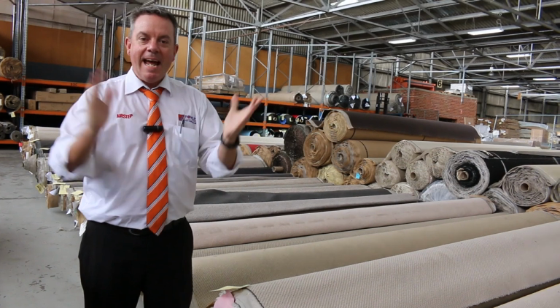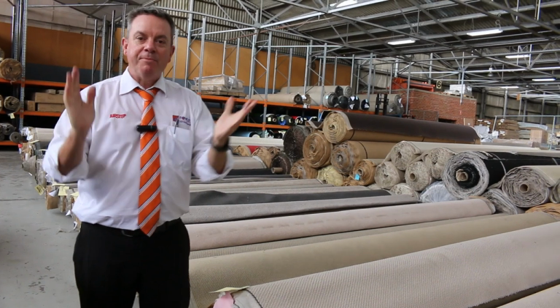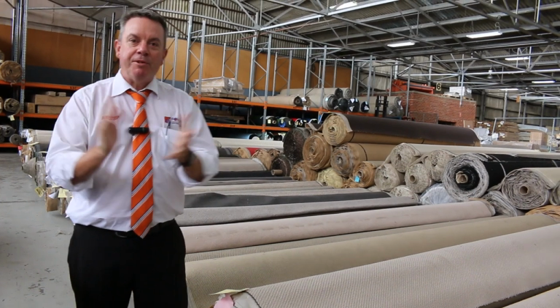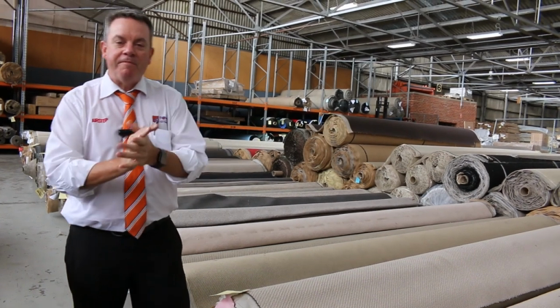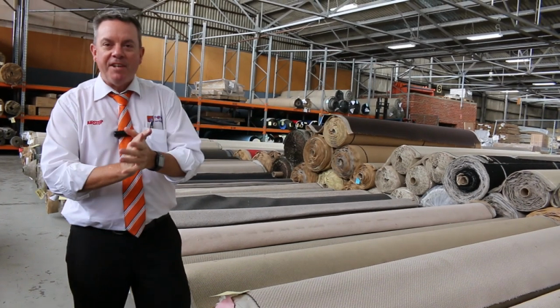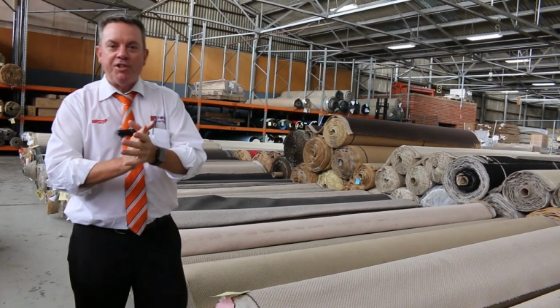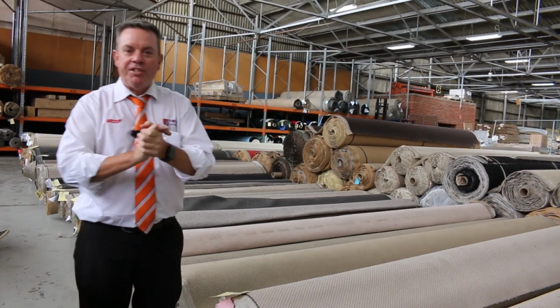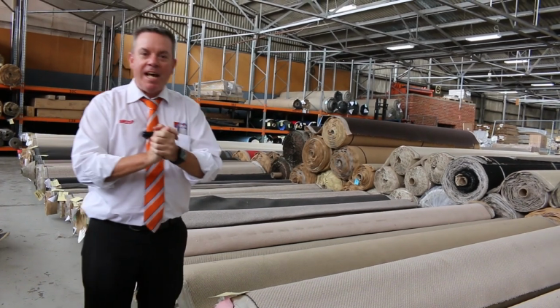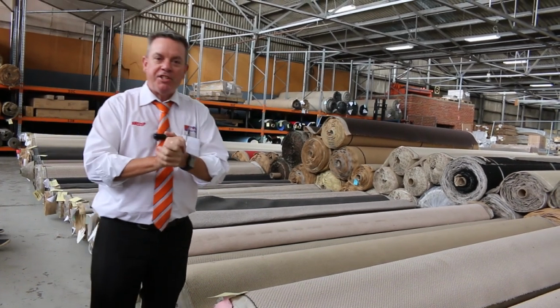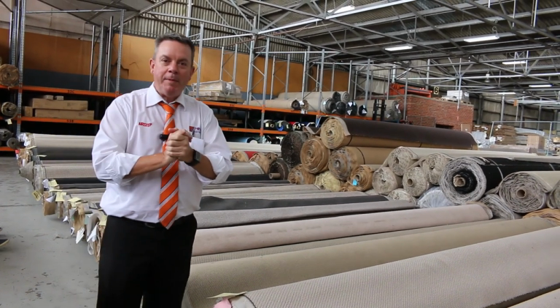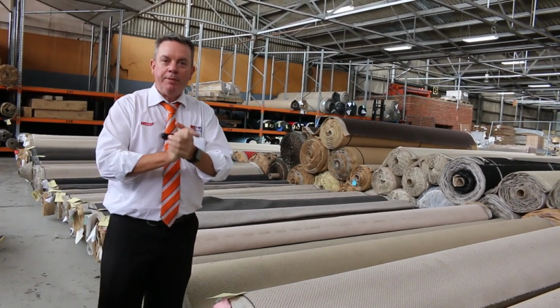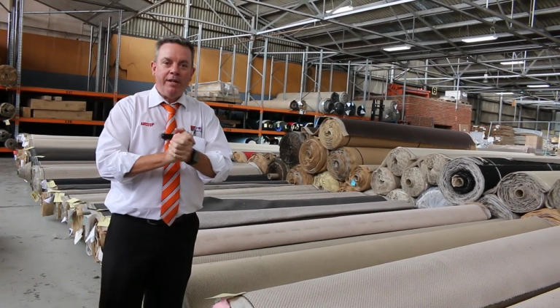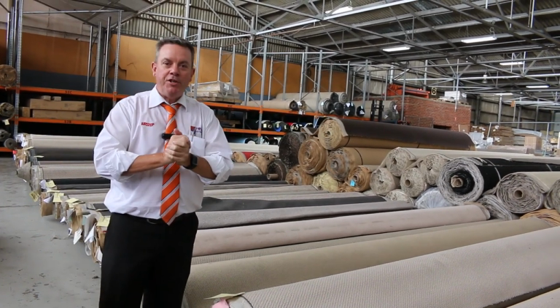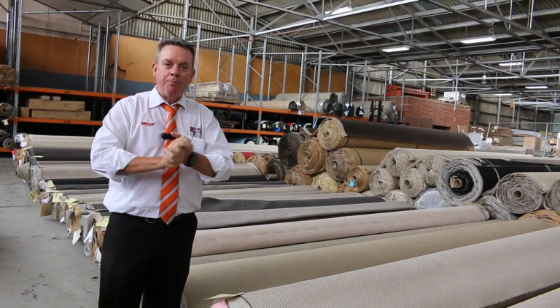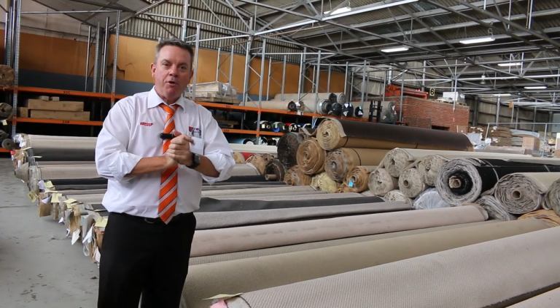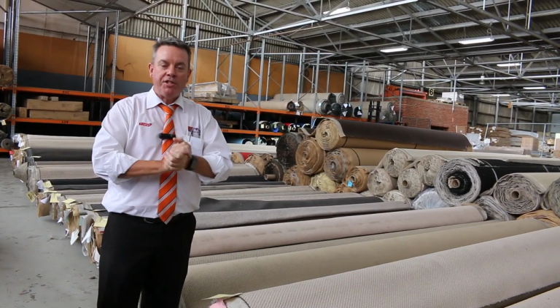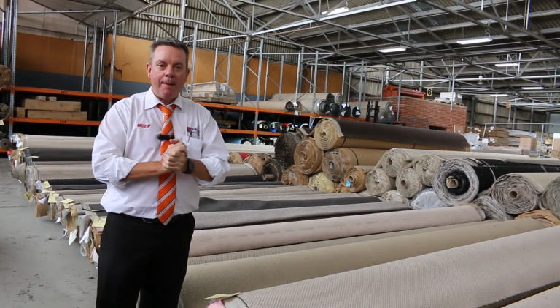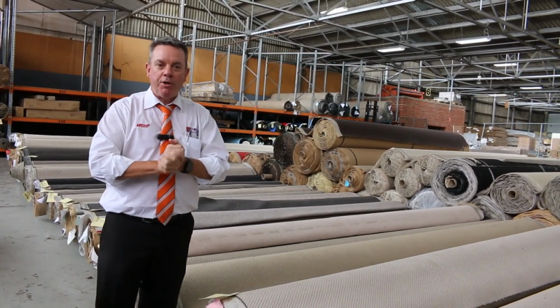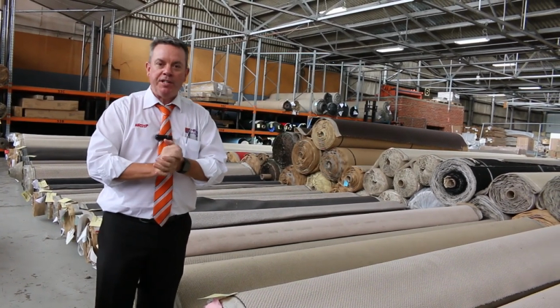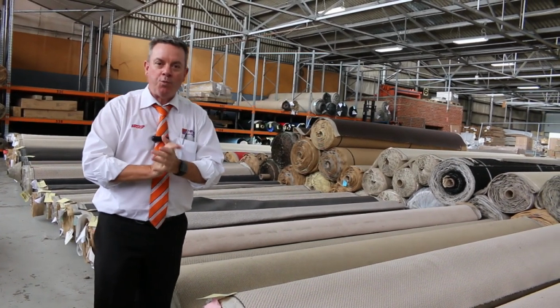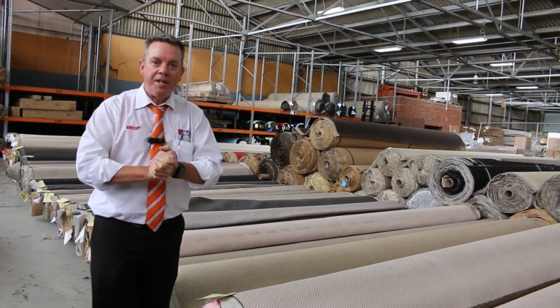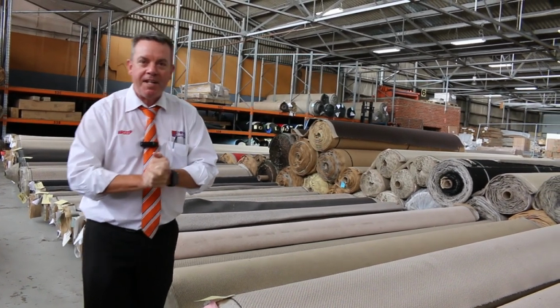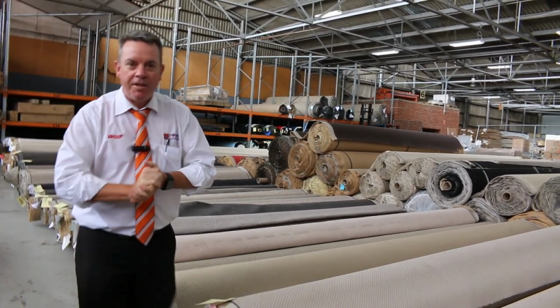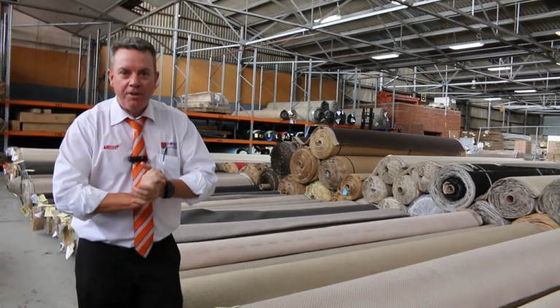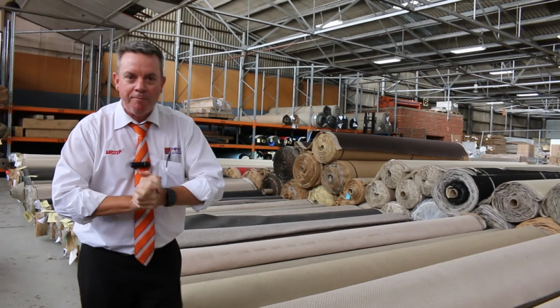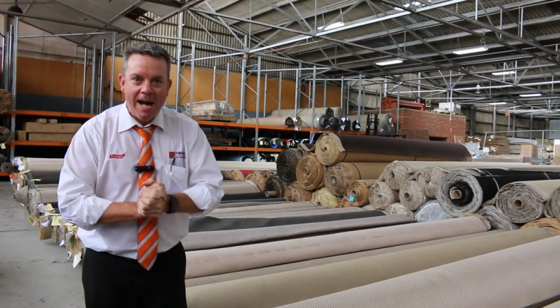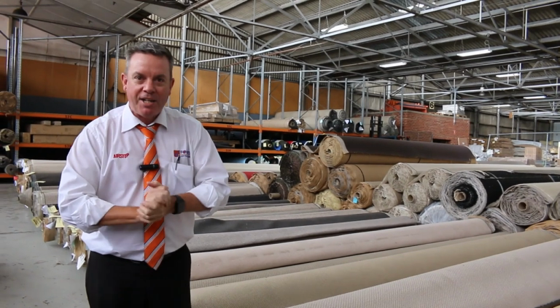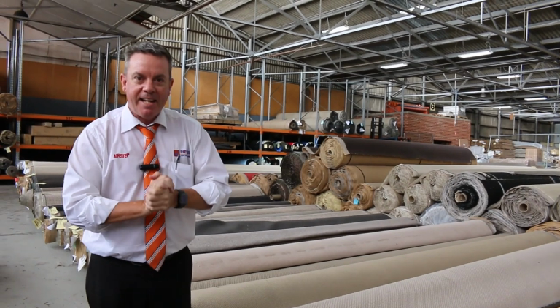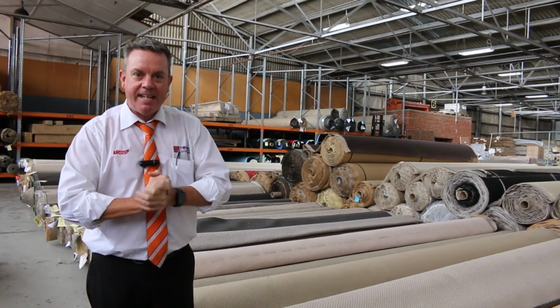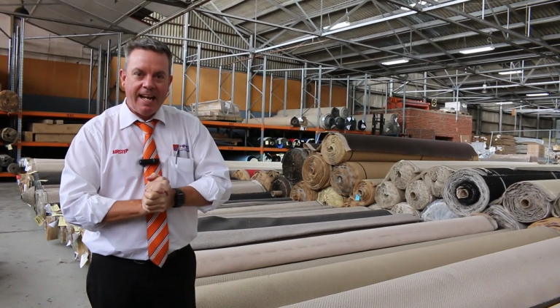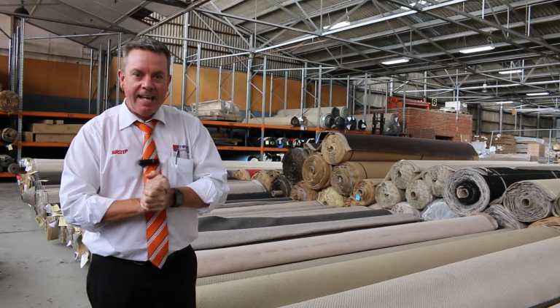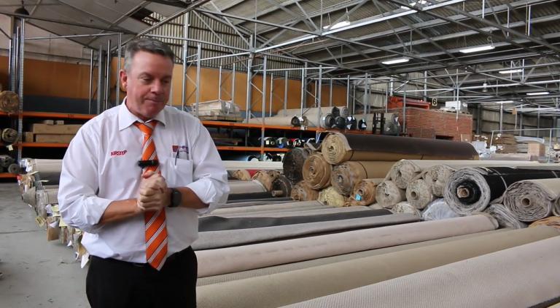G'day, I'm John from Fowls Auction Sales. I'm here to preview tomorrow's carpet auction — that's Wednesday the 3rd of March at 10am.